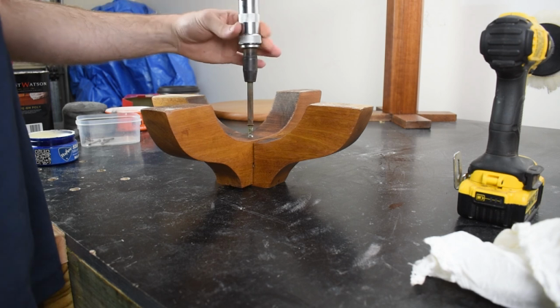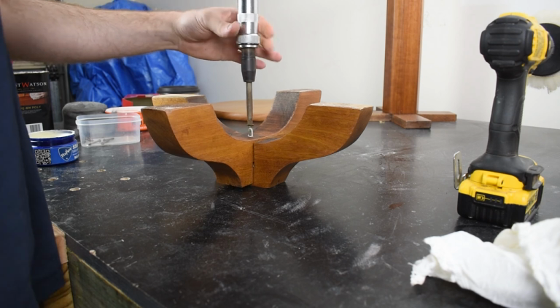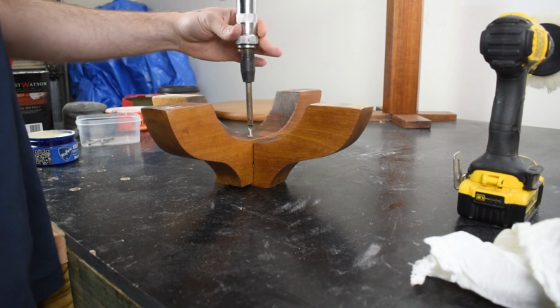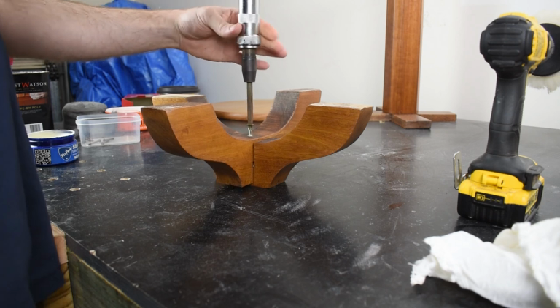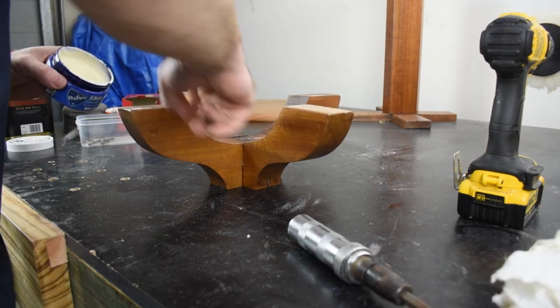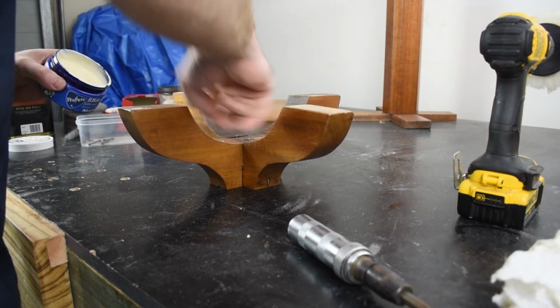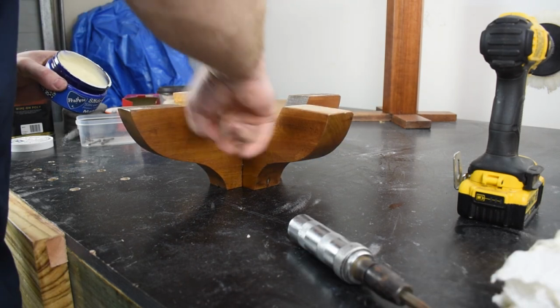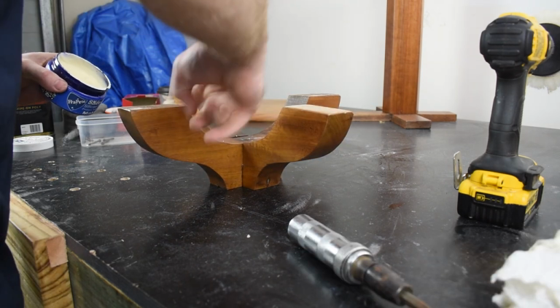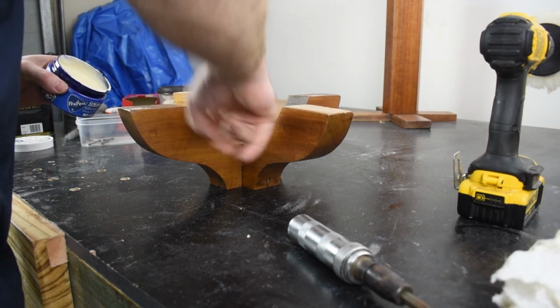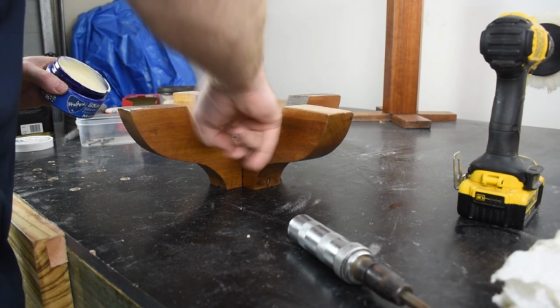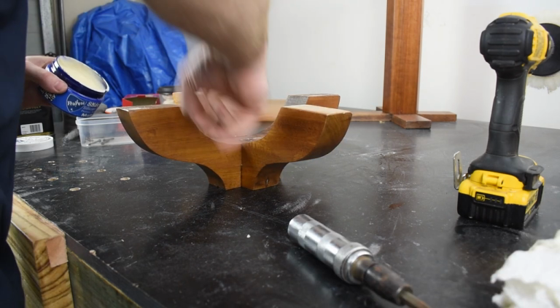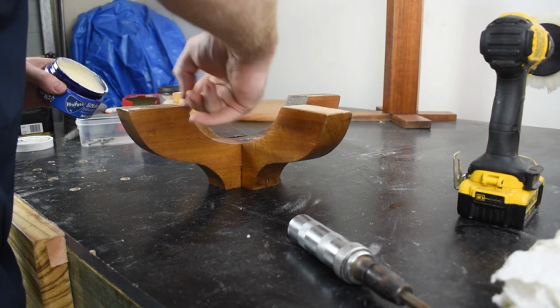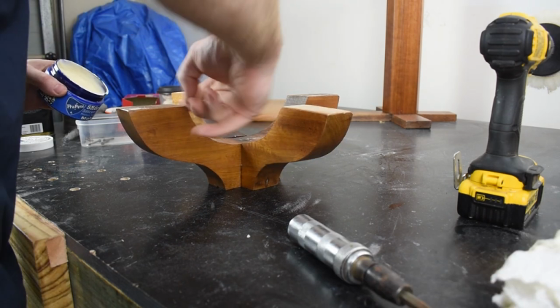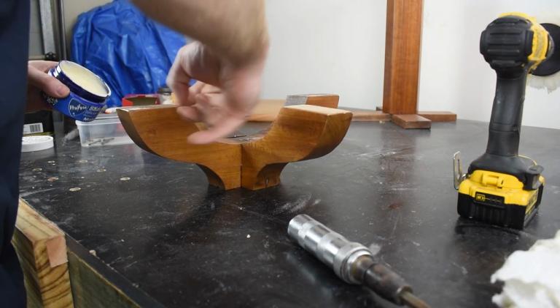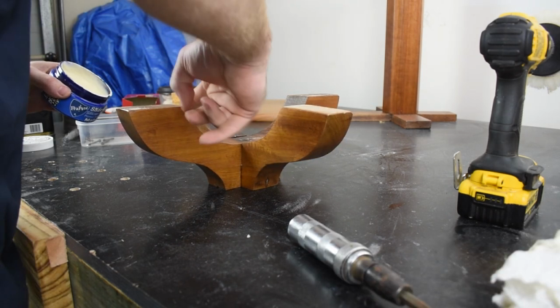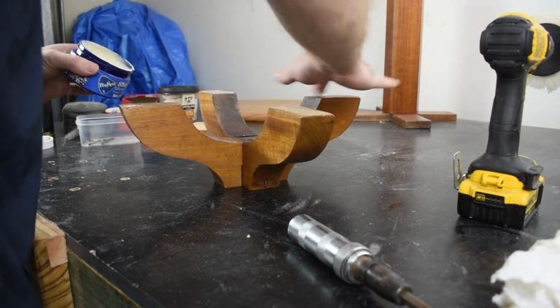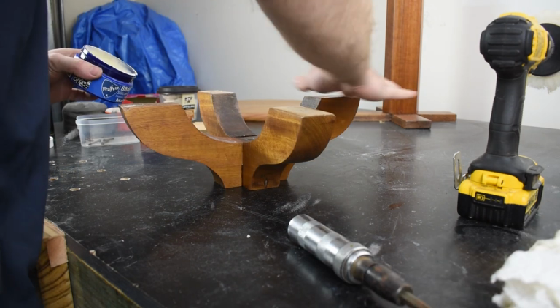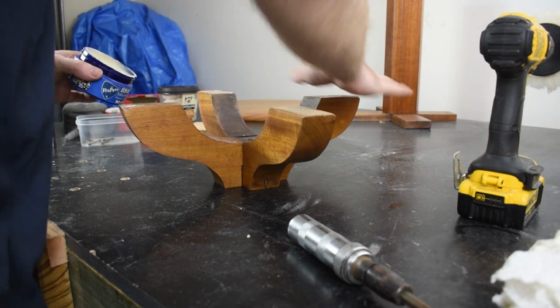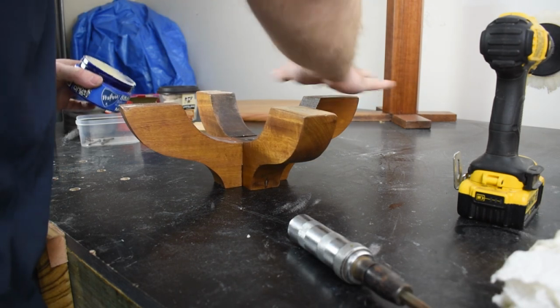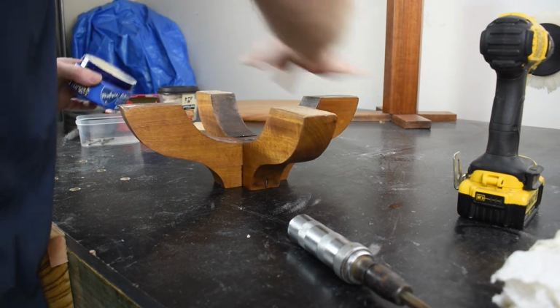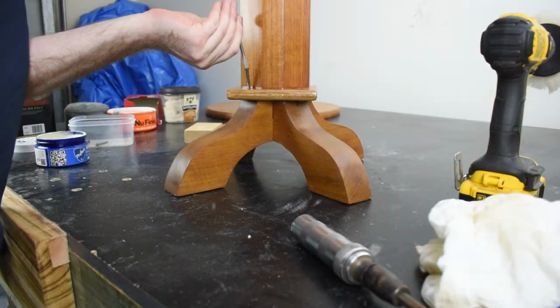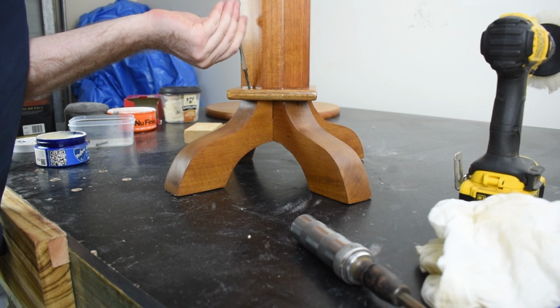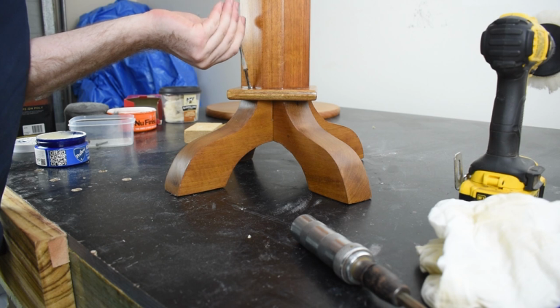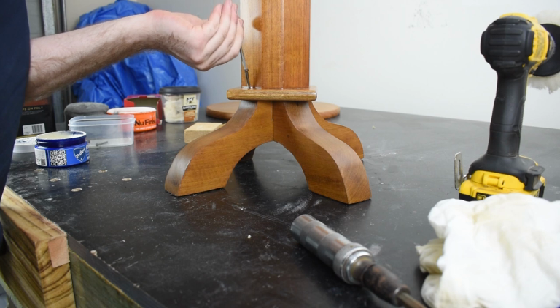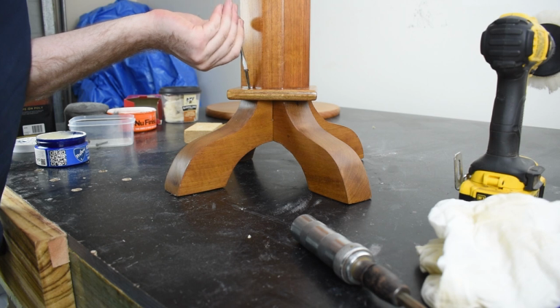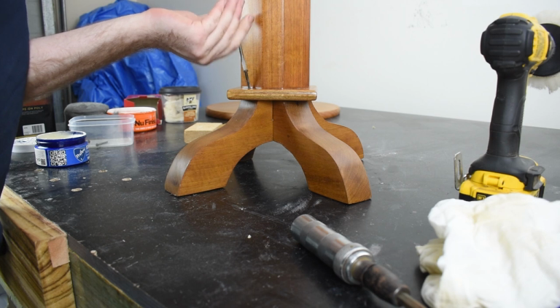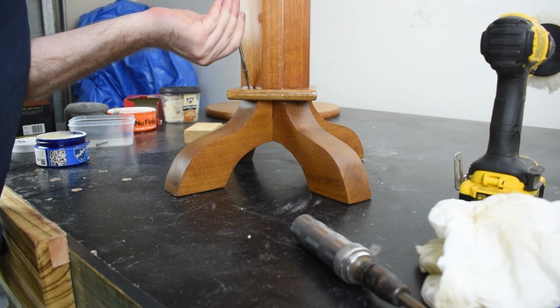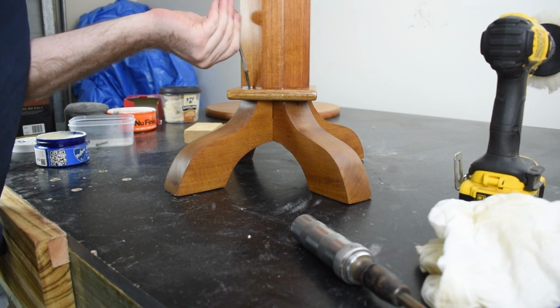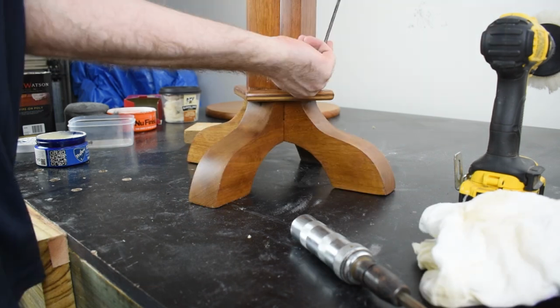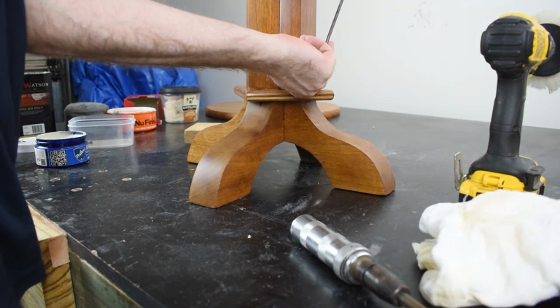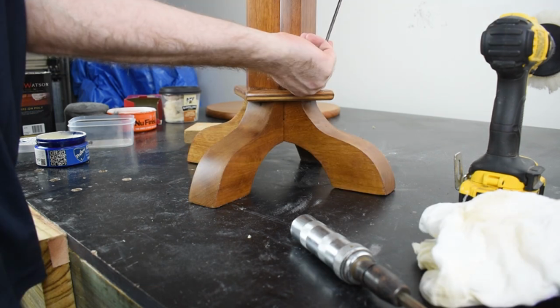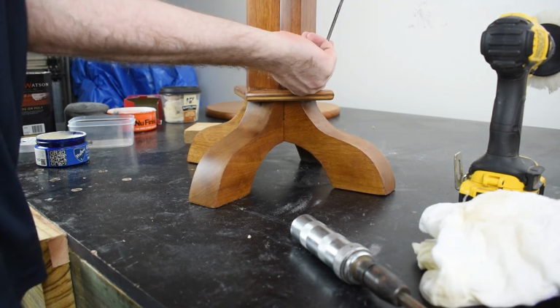I'm sure this will be refinished again in the future, so I add a little bit of wax to all the screws just to make them a bit easier to come out next time.